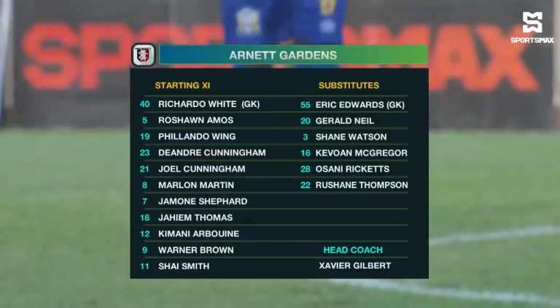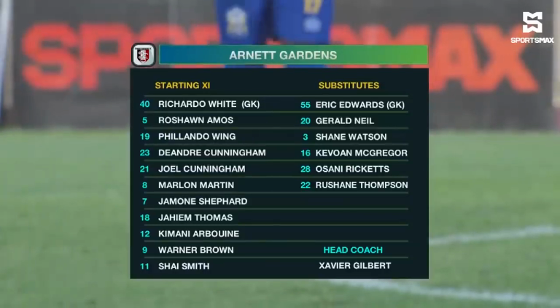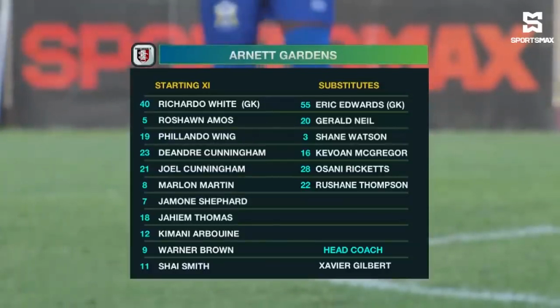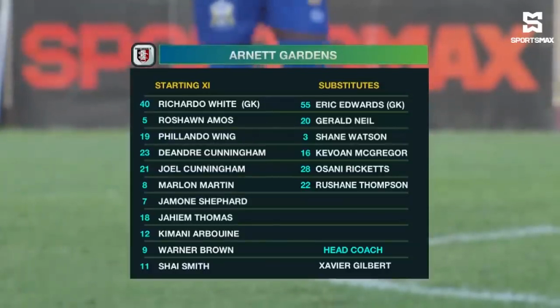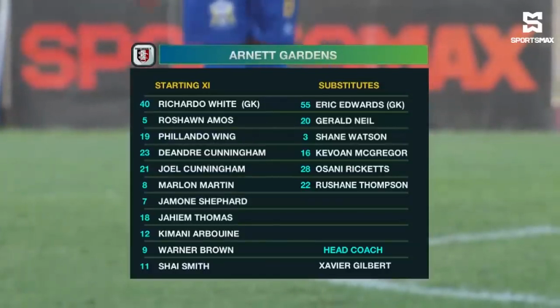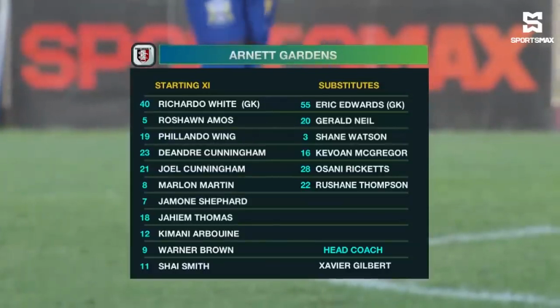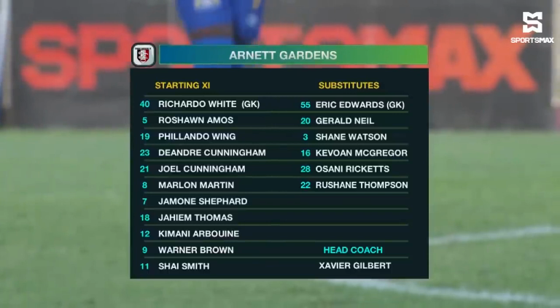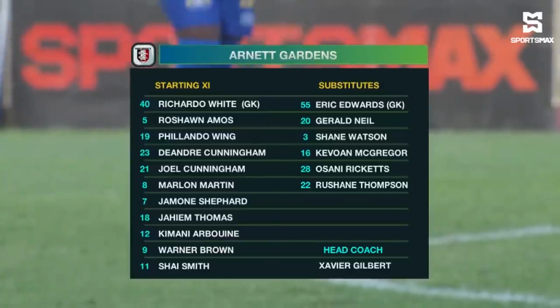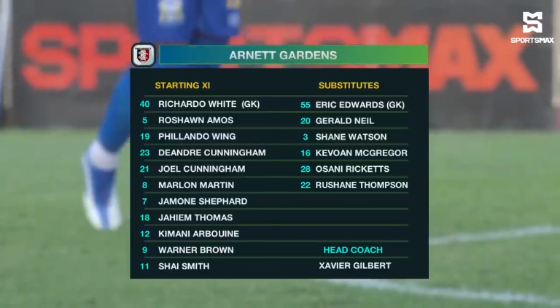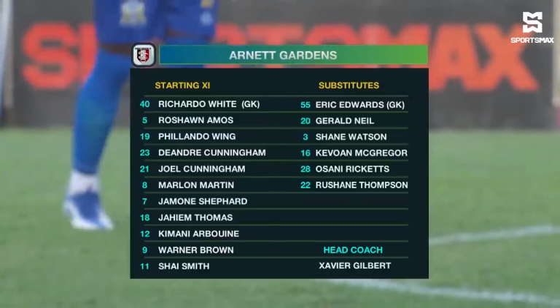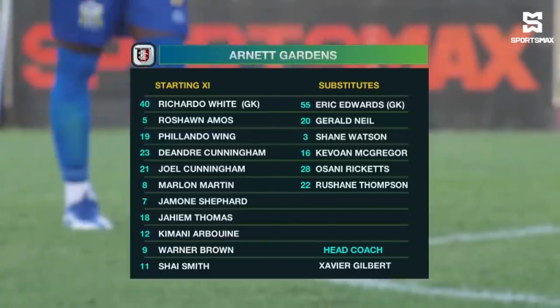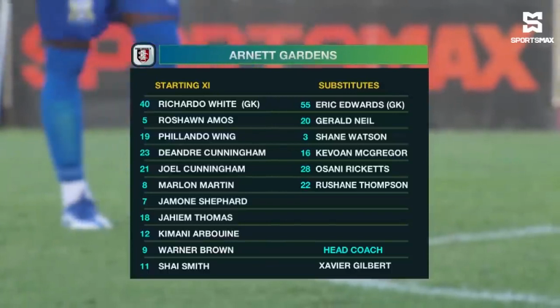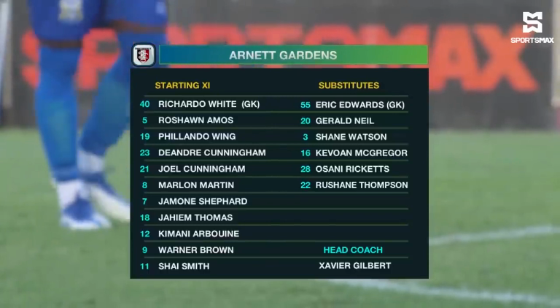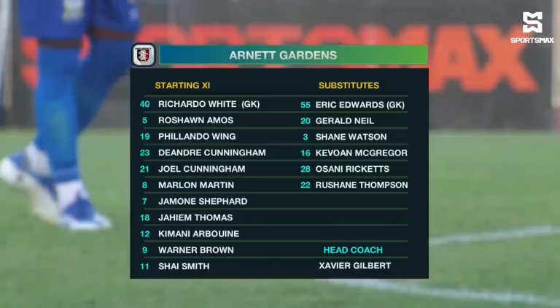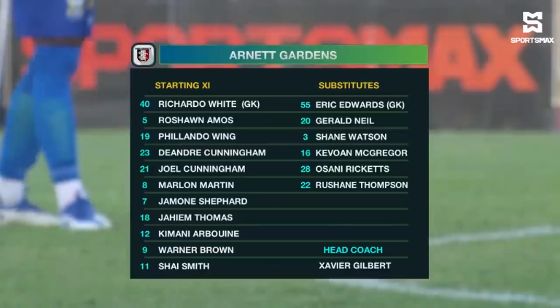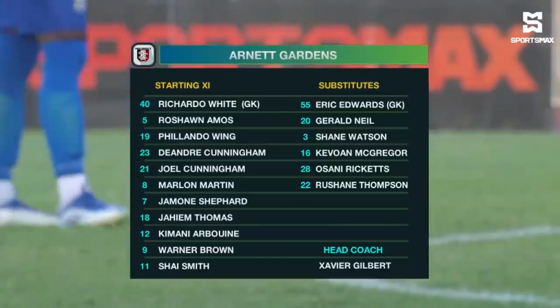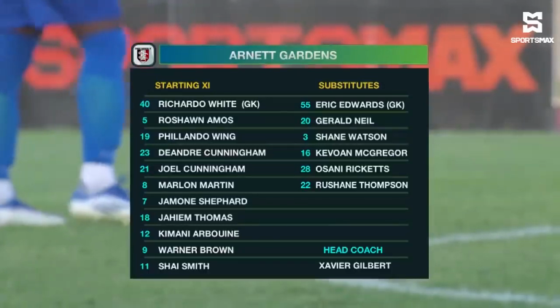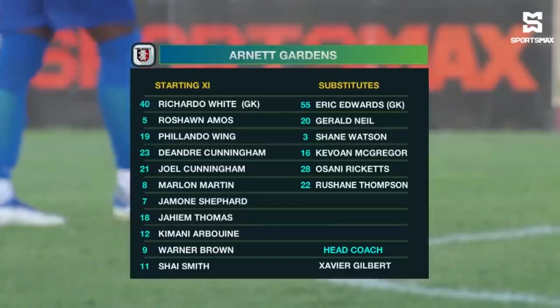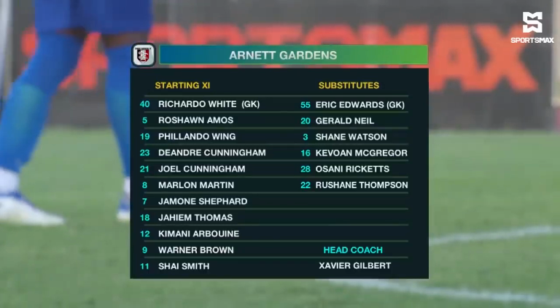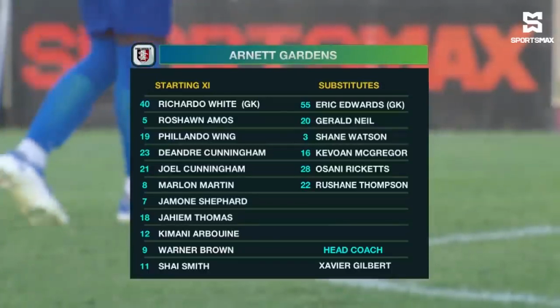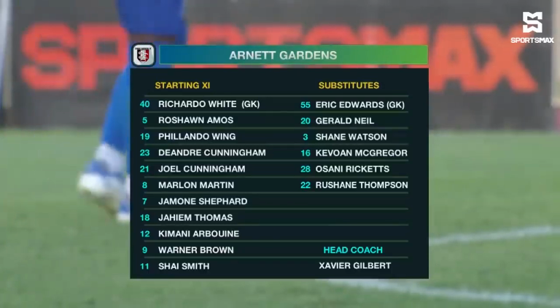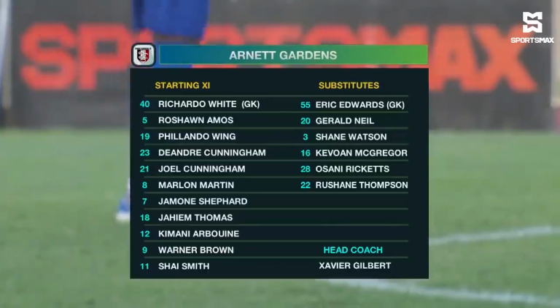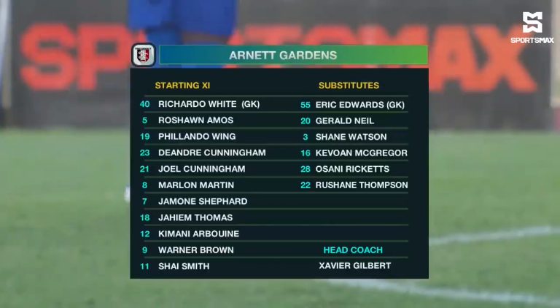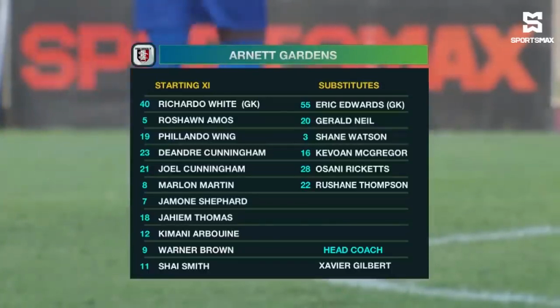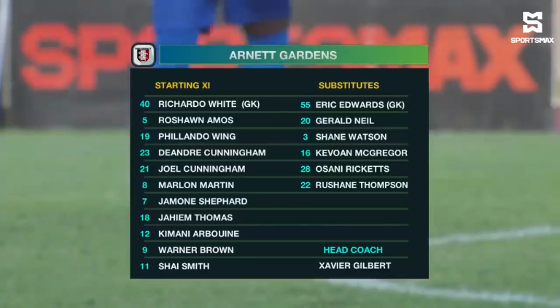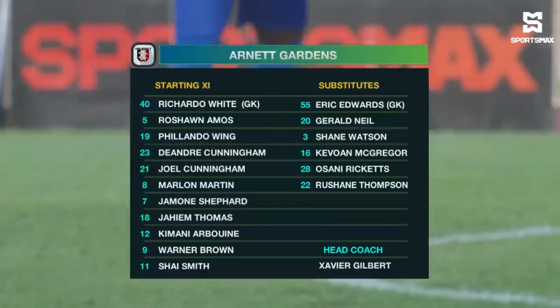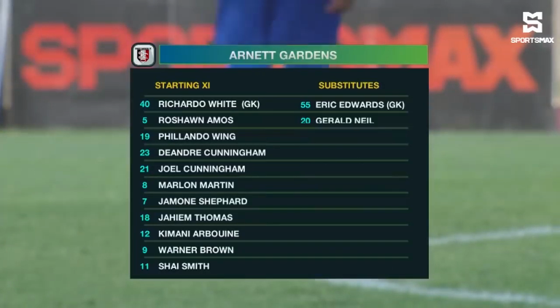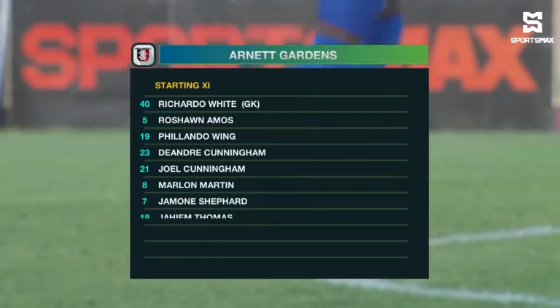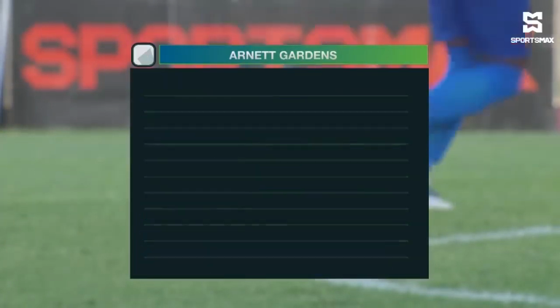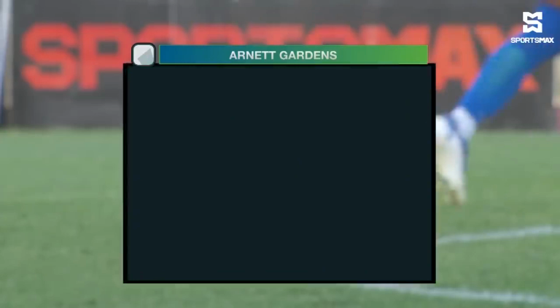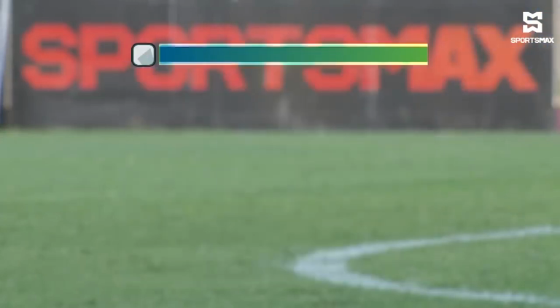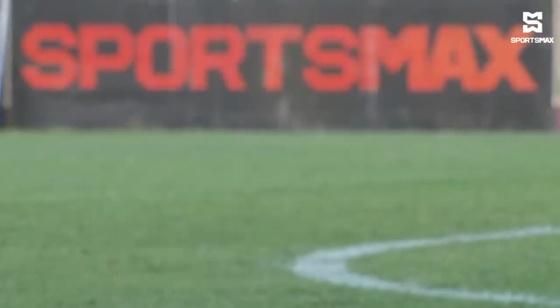Right move. I think Warner Brown, they're playing in a 4-3-3. I think Warner Brown is more of a natural striker. I think Kimani Arboyne with his pace on the left is a good fit.